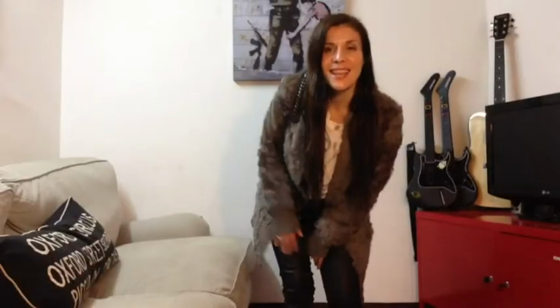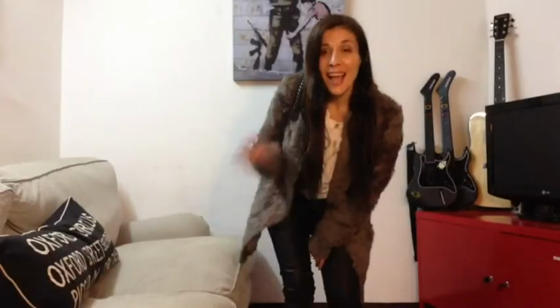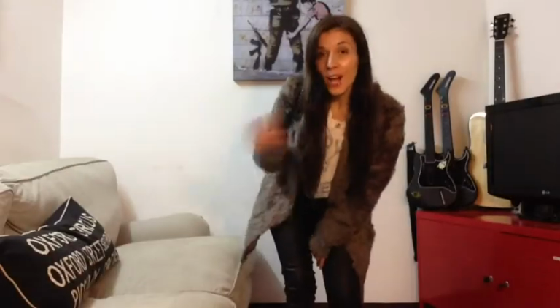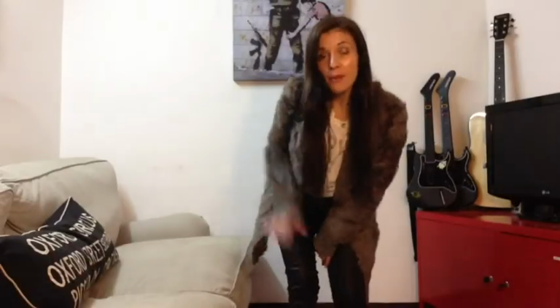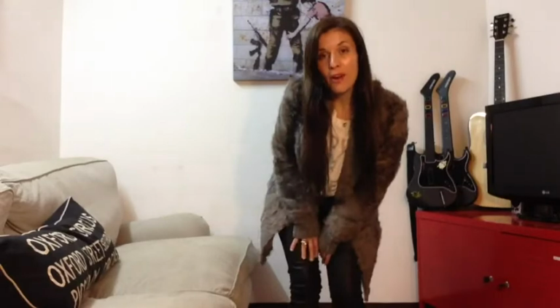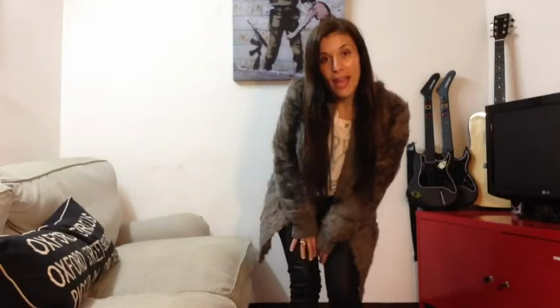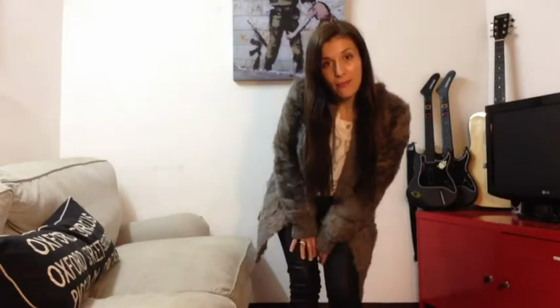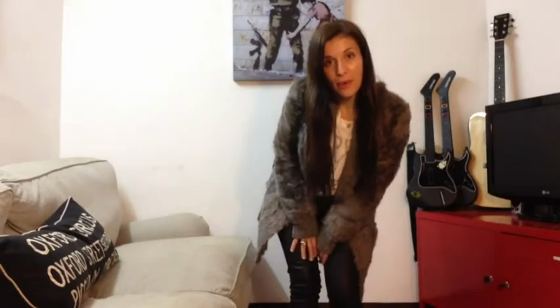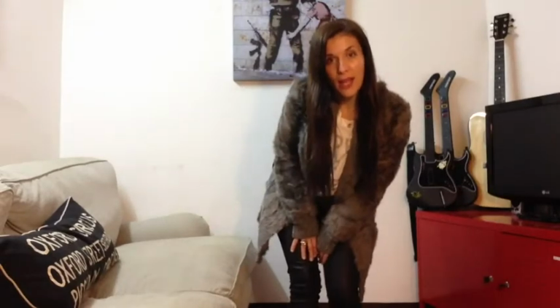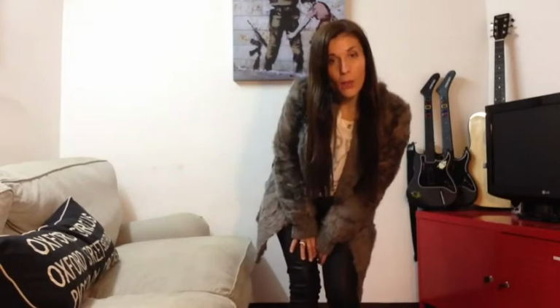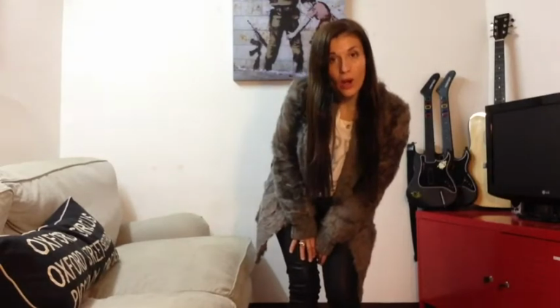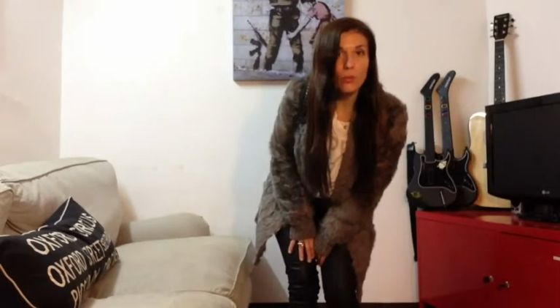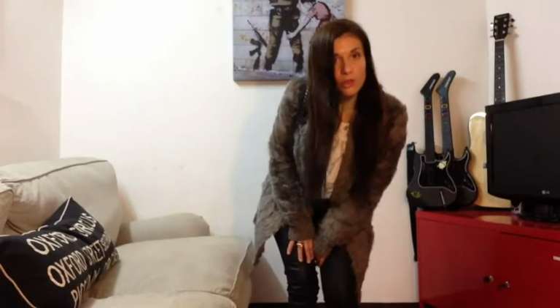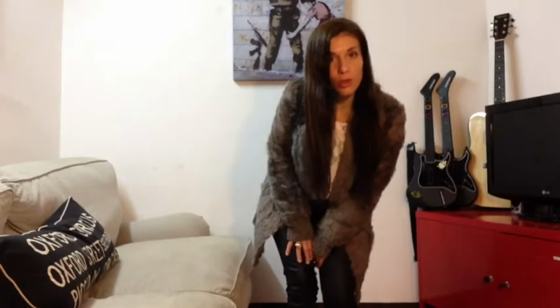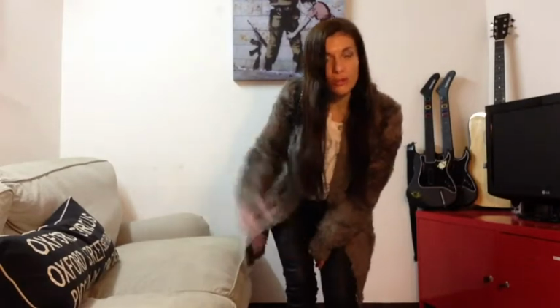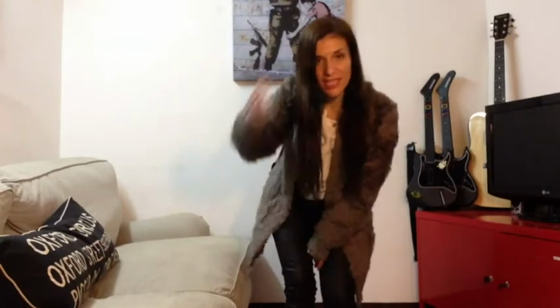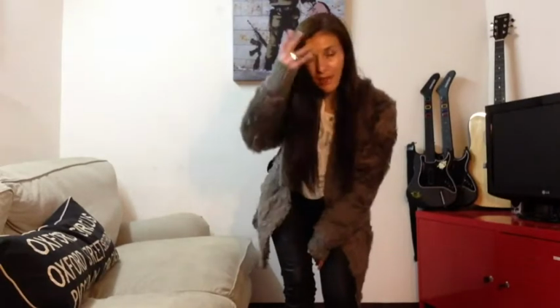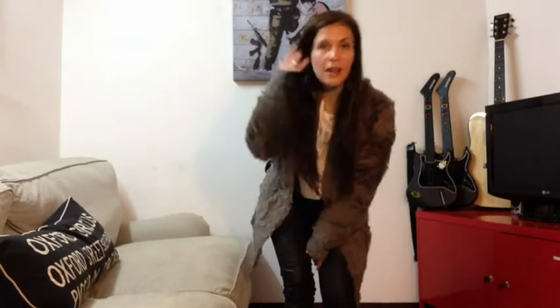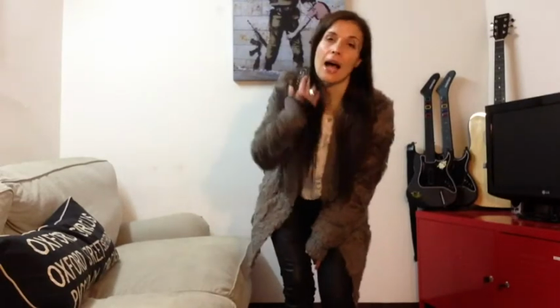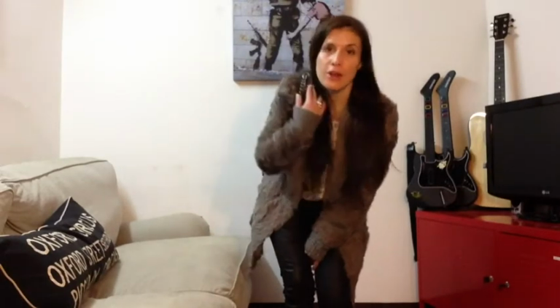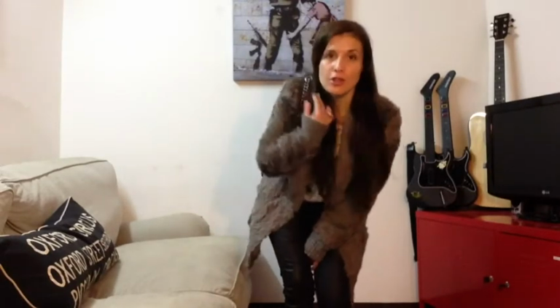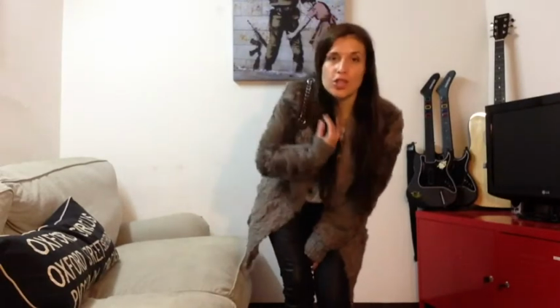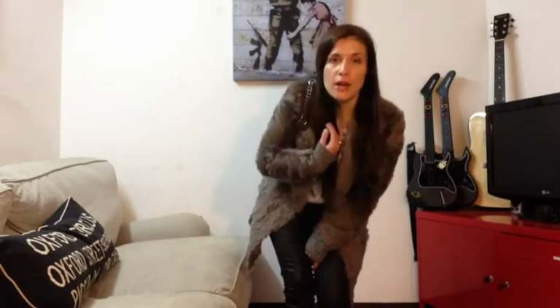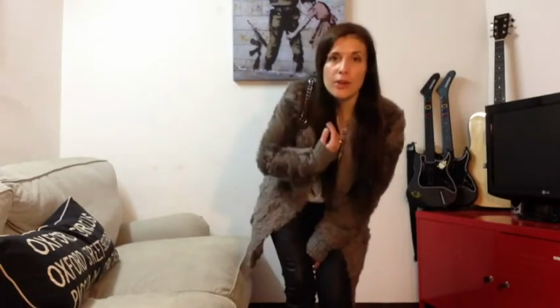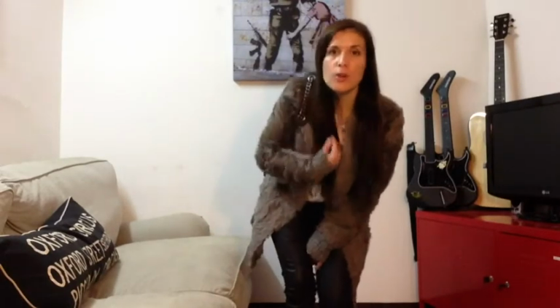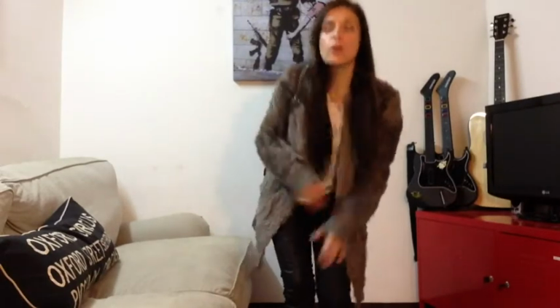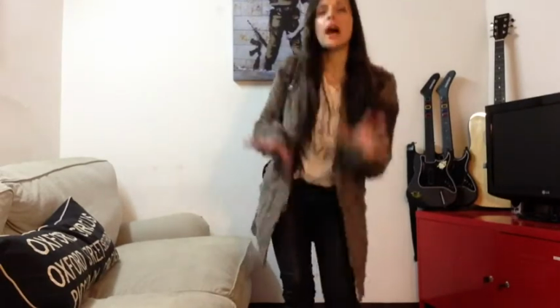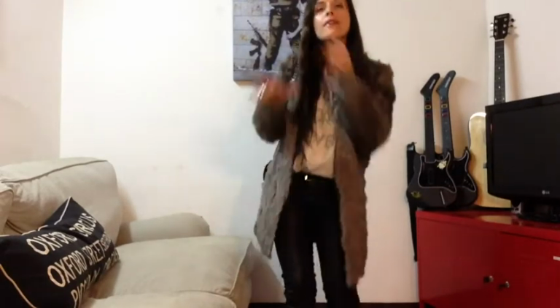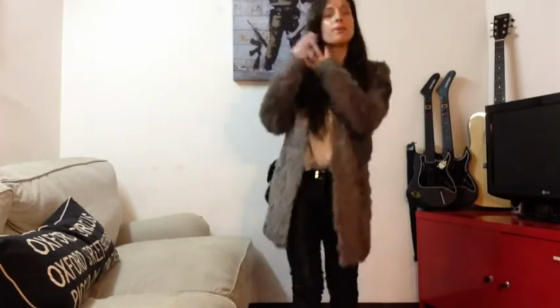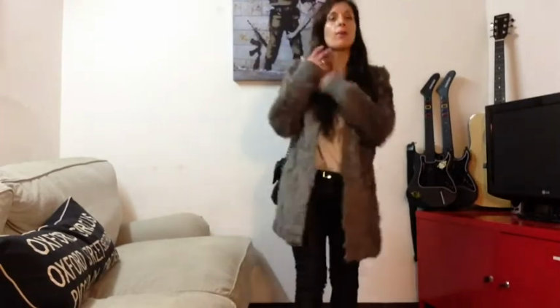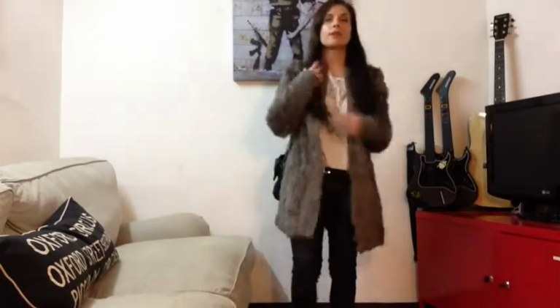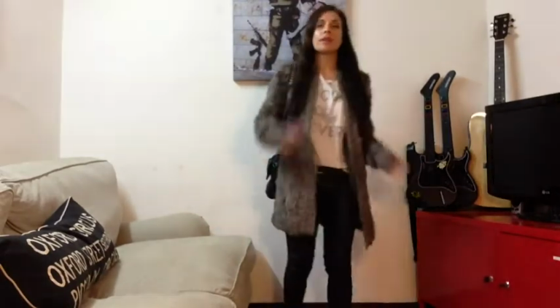Hello everyone, I'm Maria and welcome once more to my channel. I'm going to share with you what I've been wearing today.